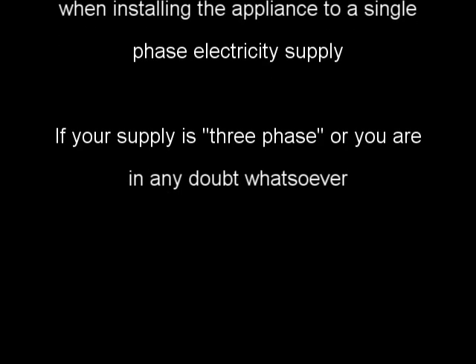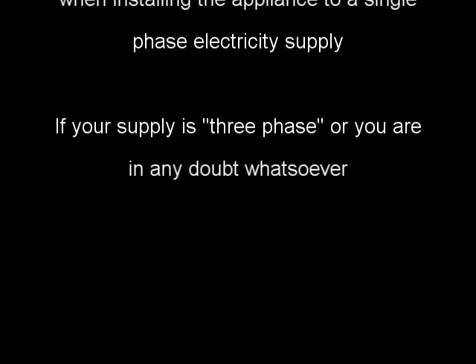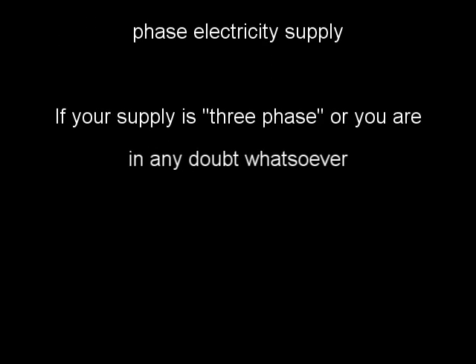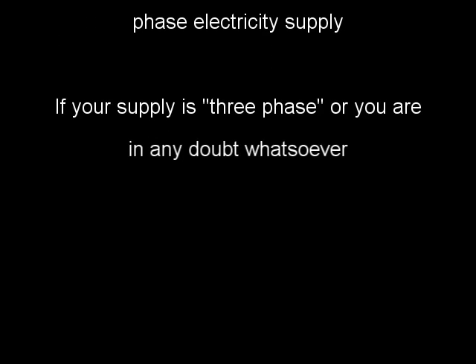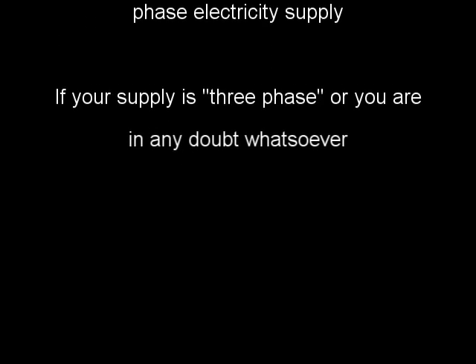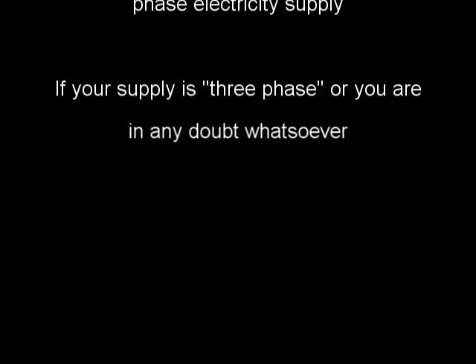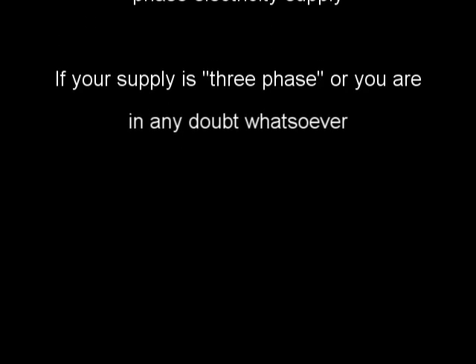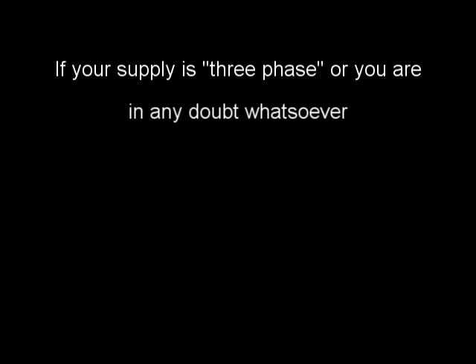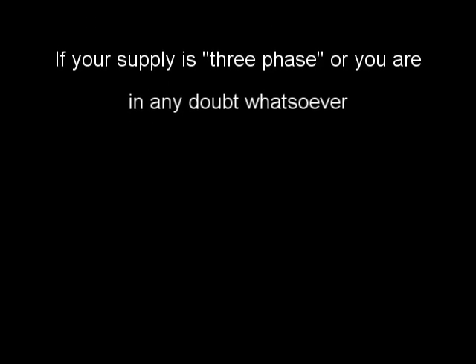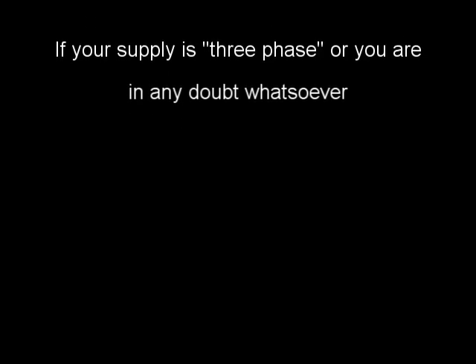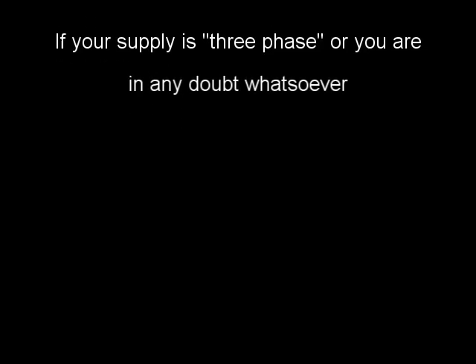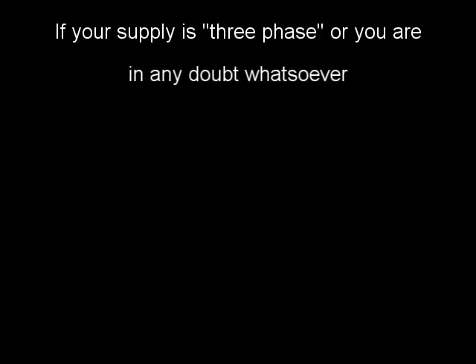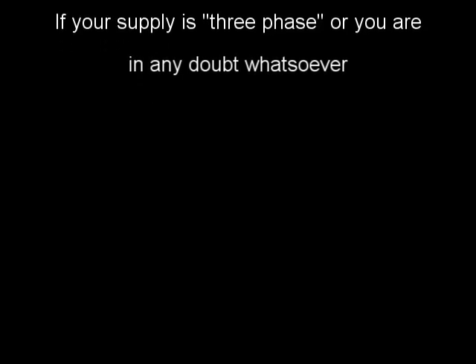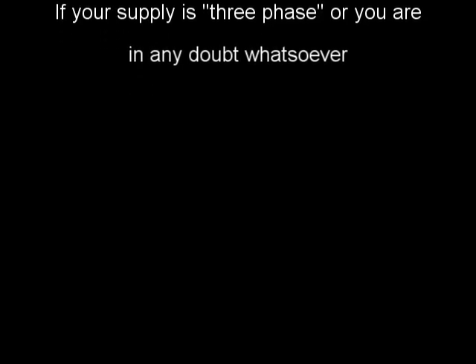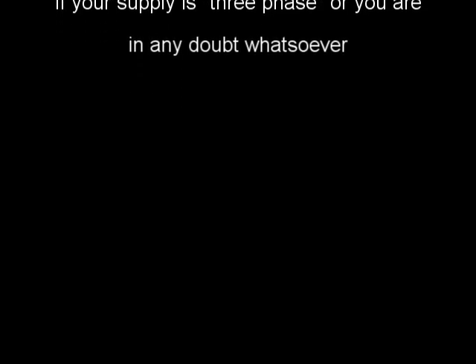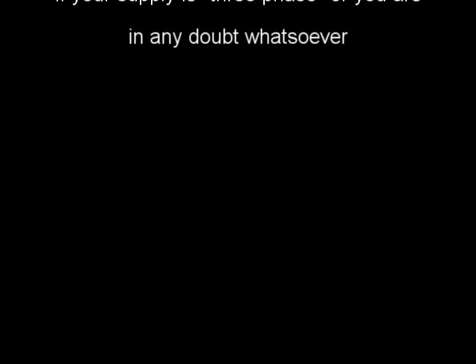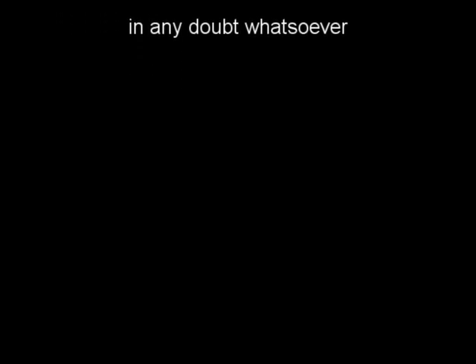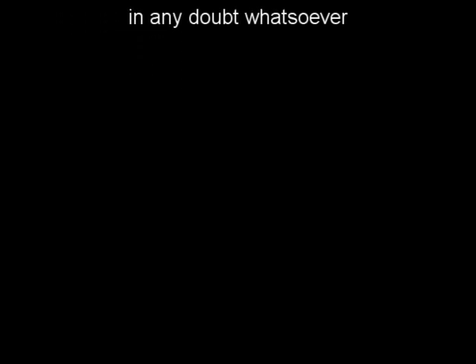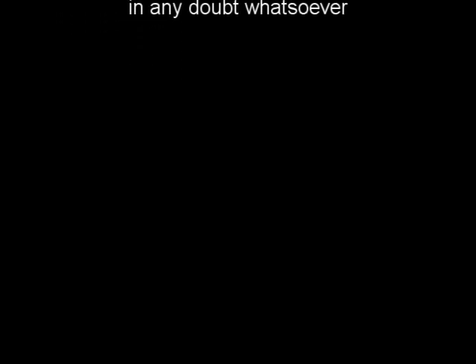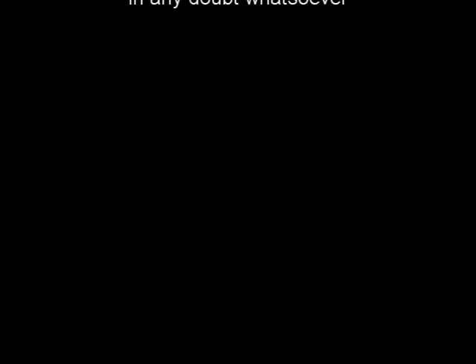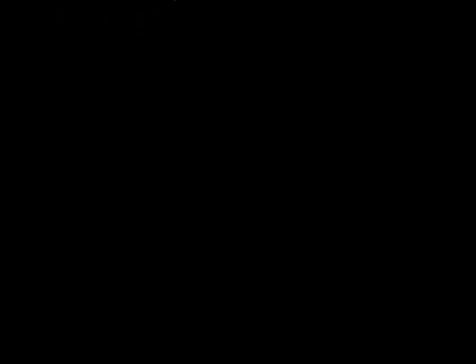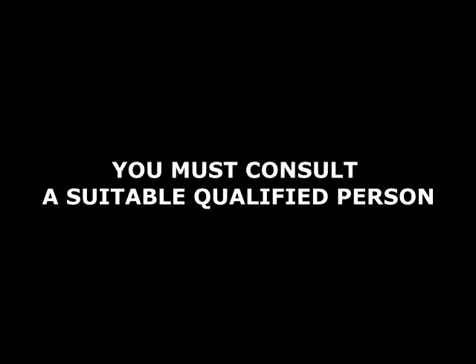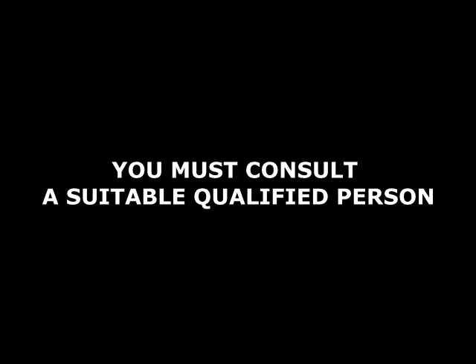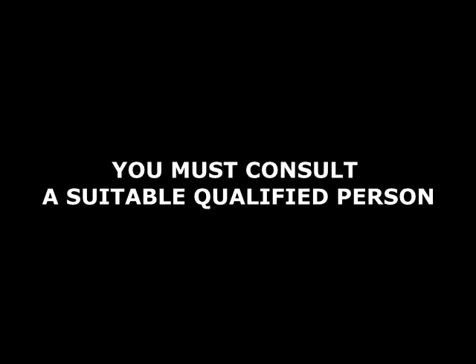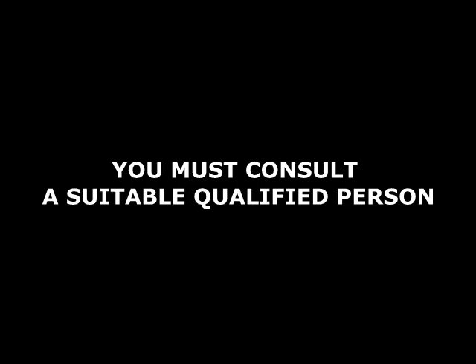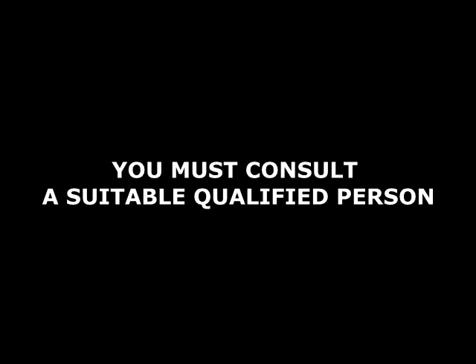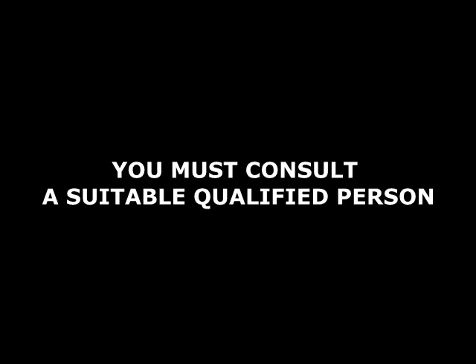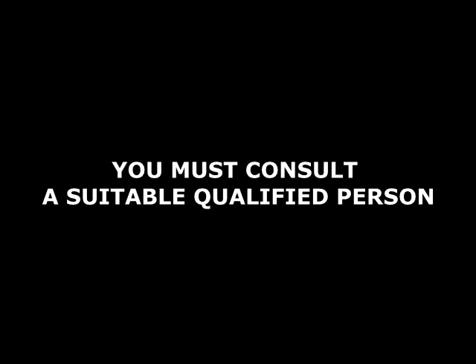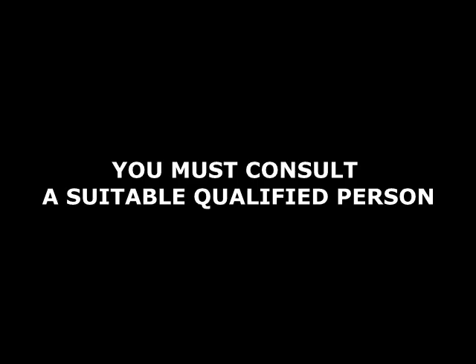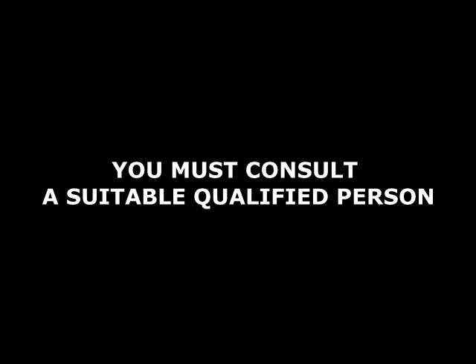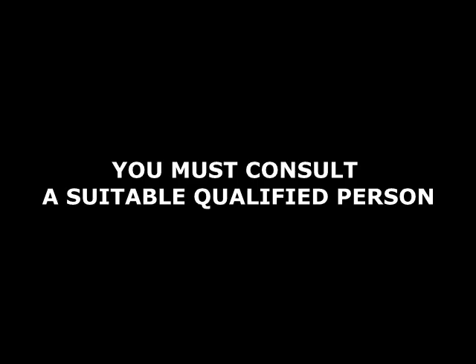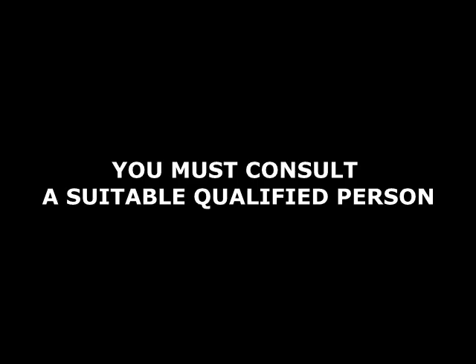If your supply is 3 phase, or you are in any doubt whatsoever, you must consult a suitably qualified person.